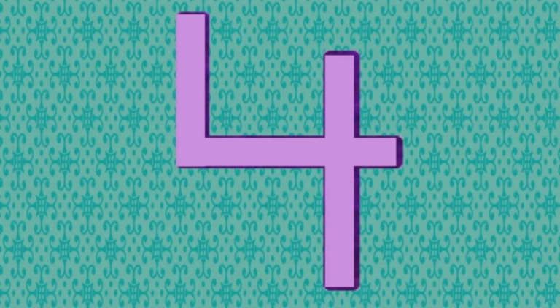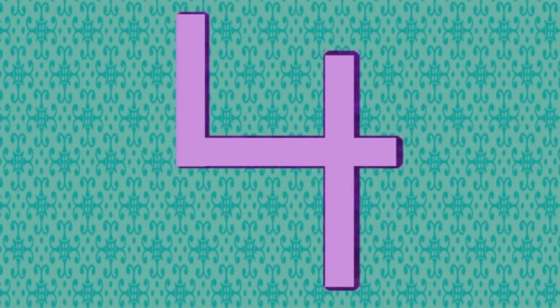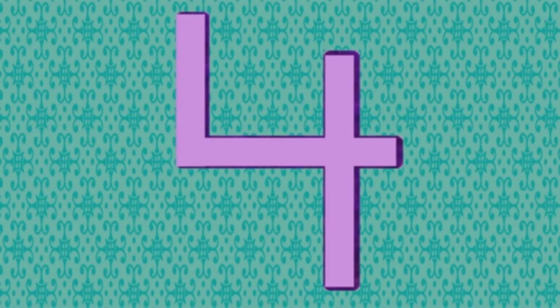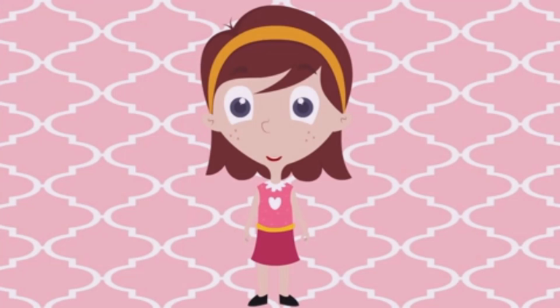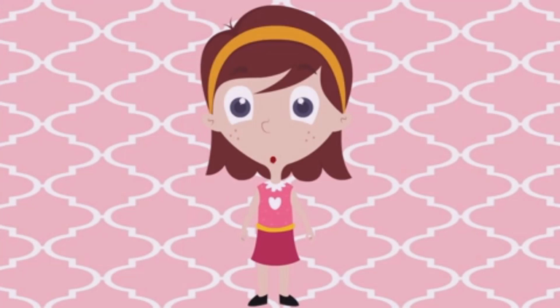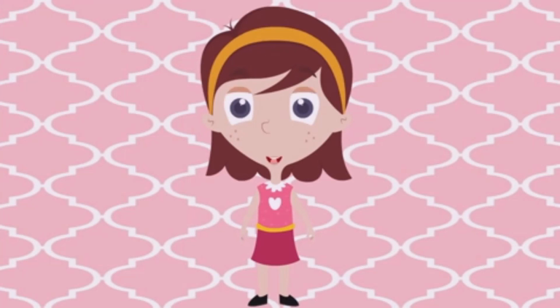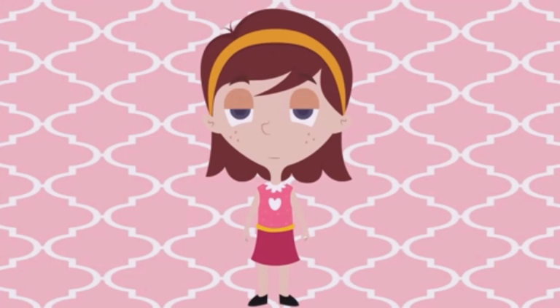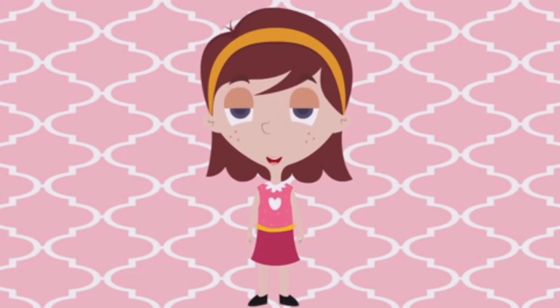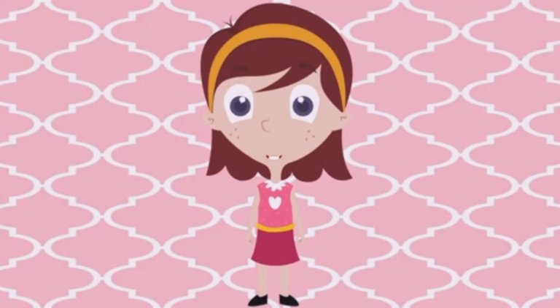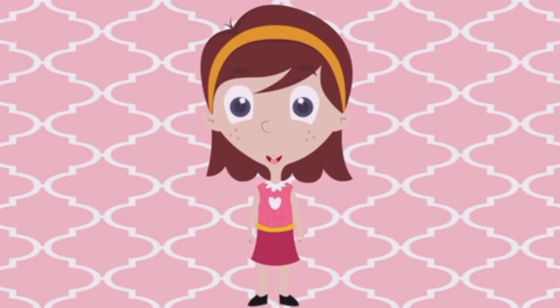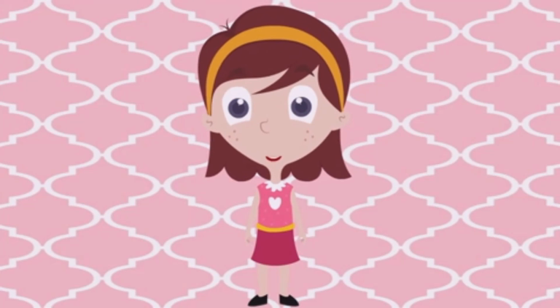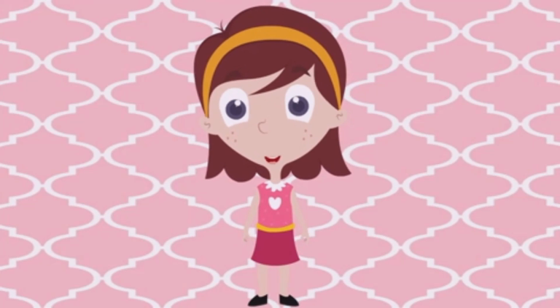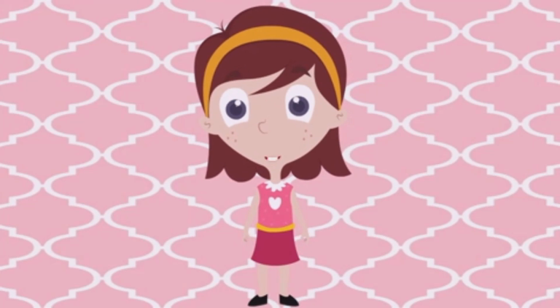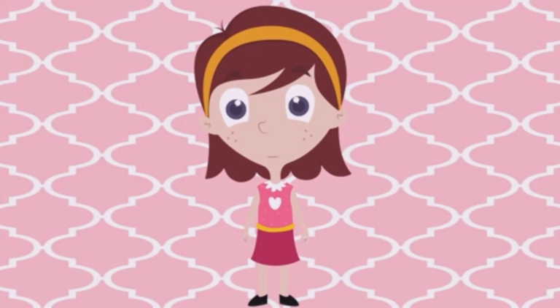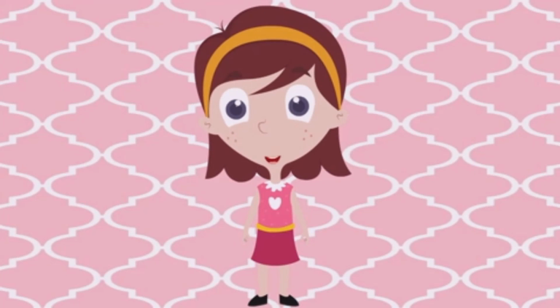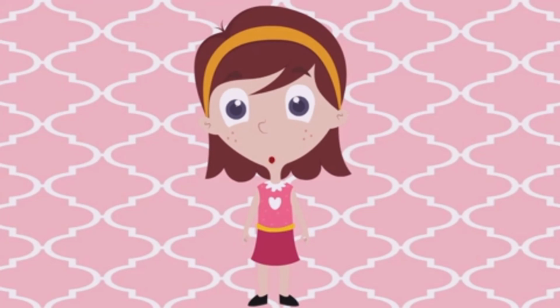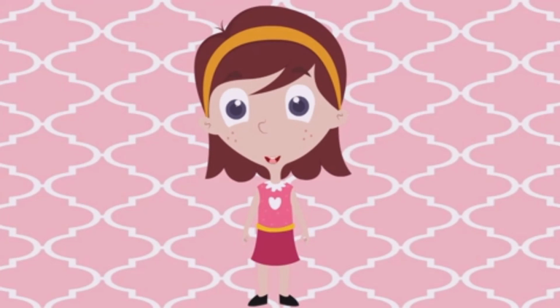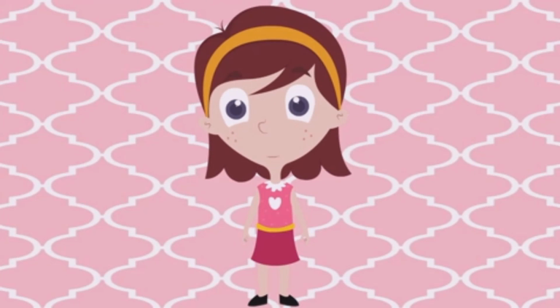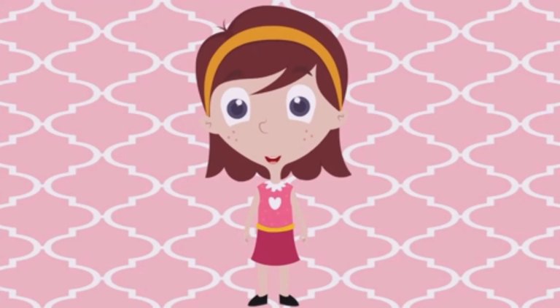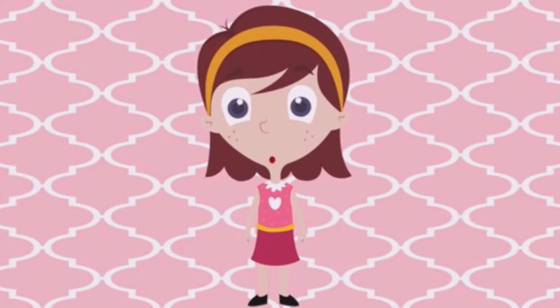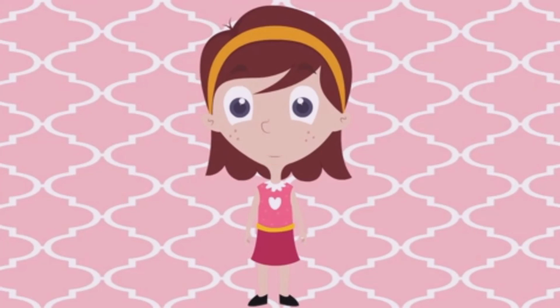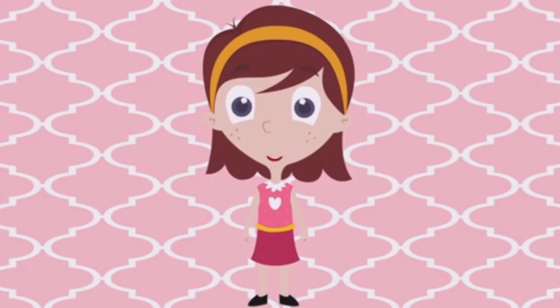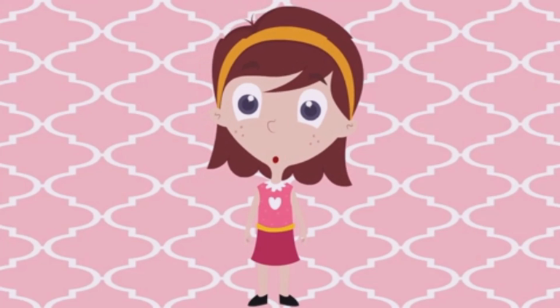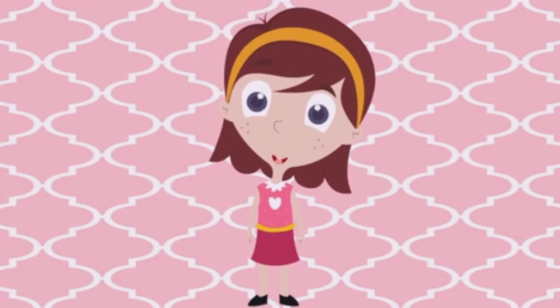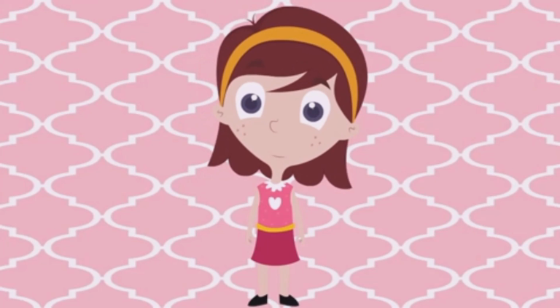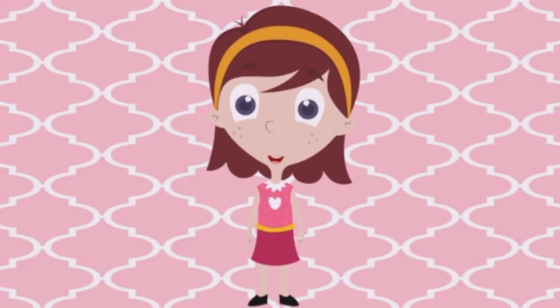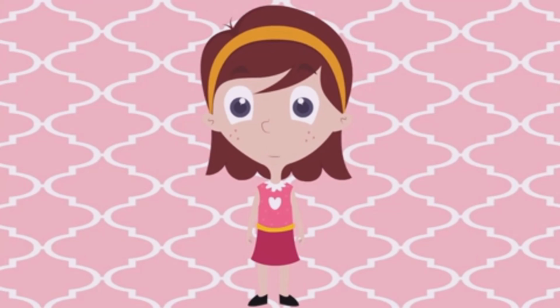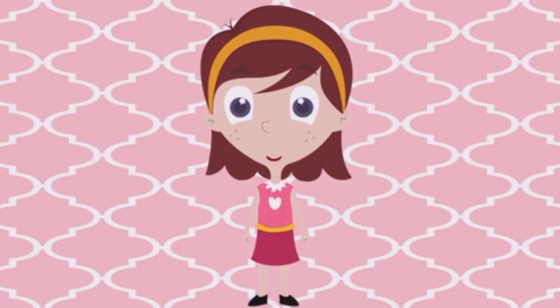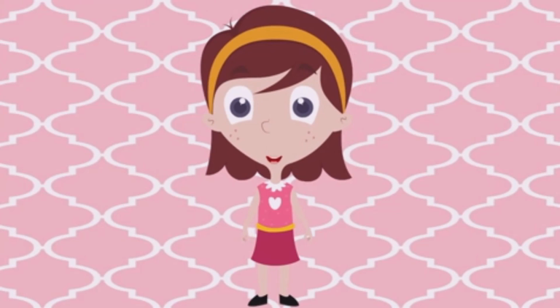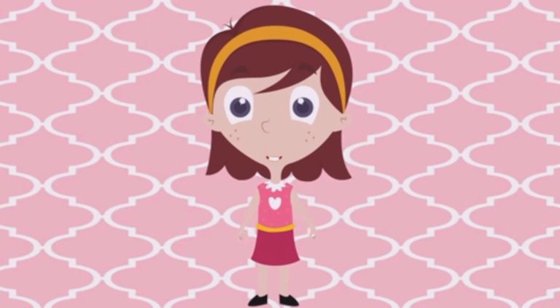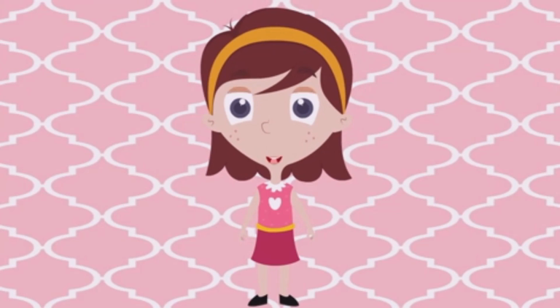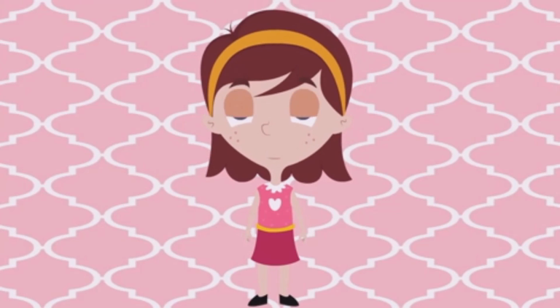Hope you all had fun today. See you soon. Goodbye.